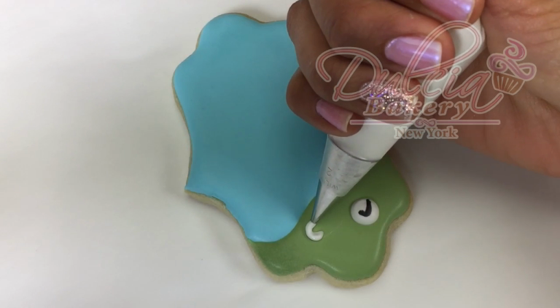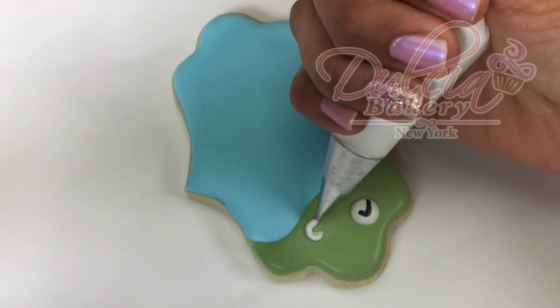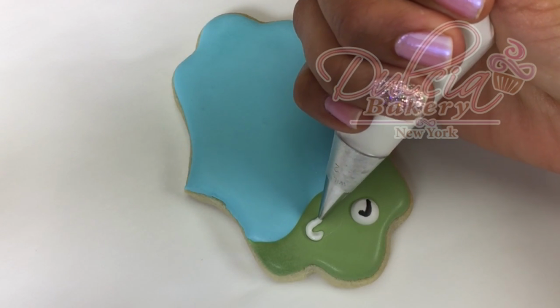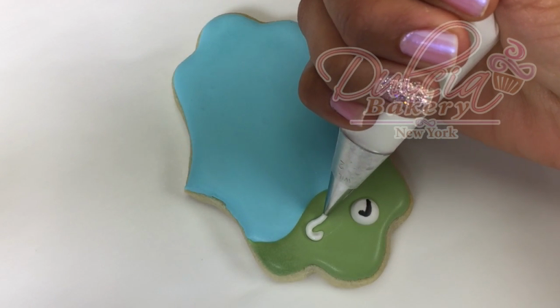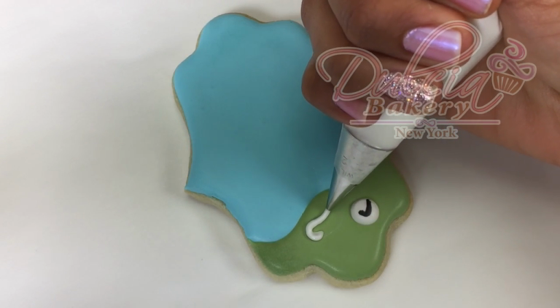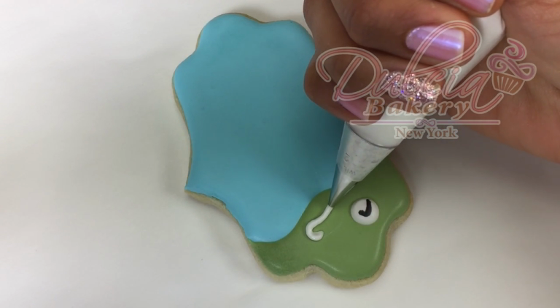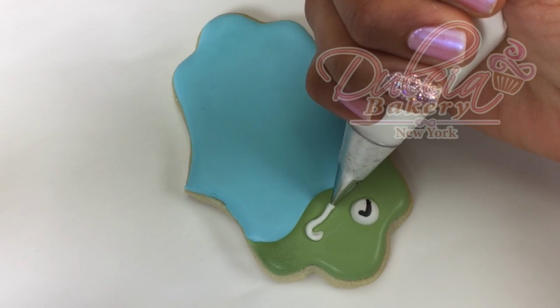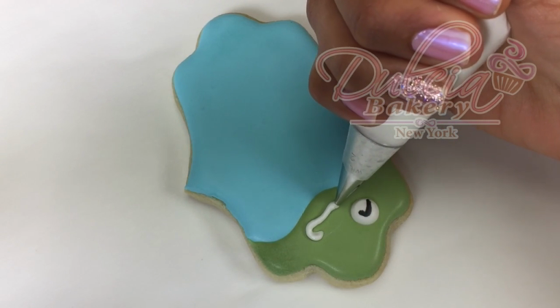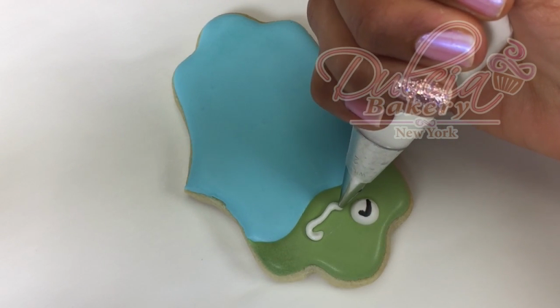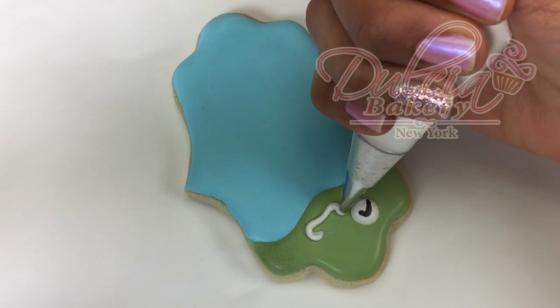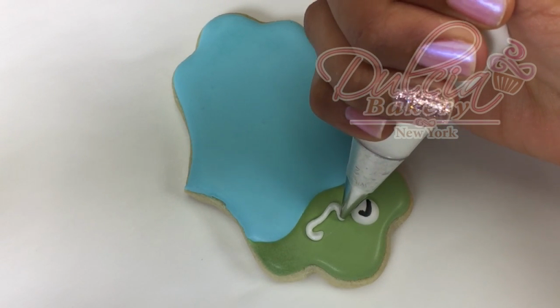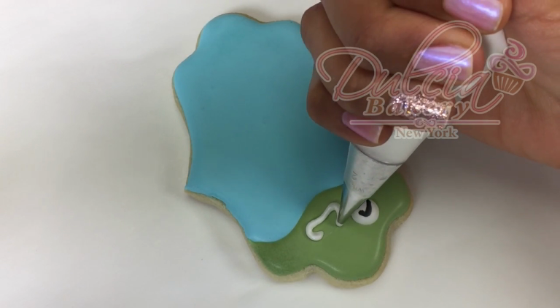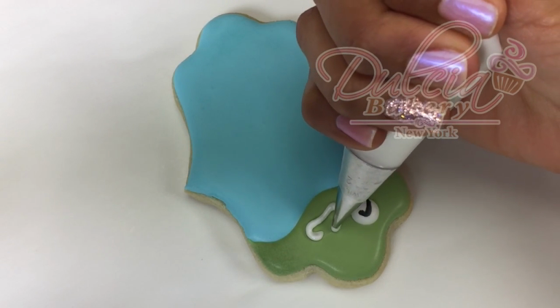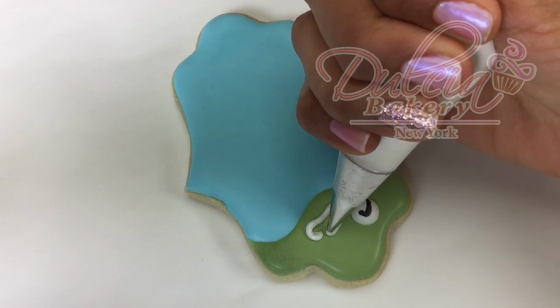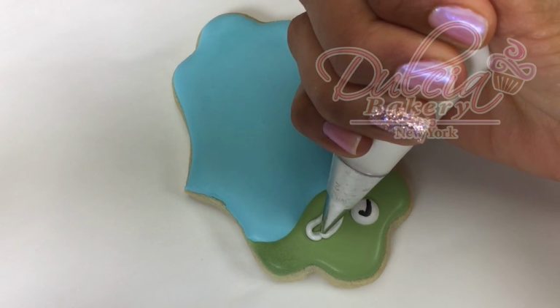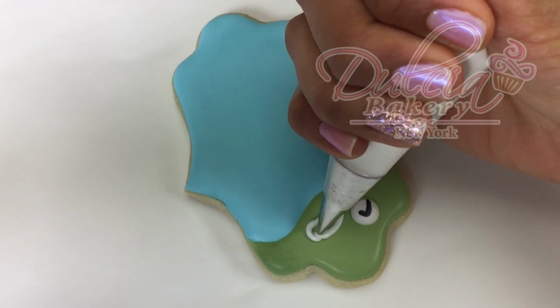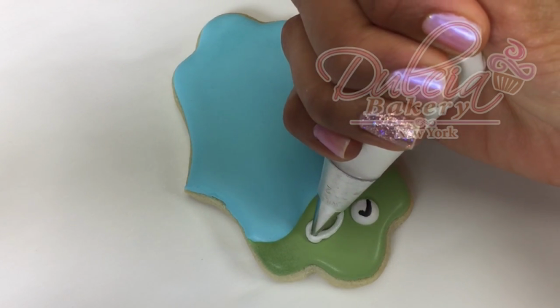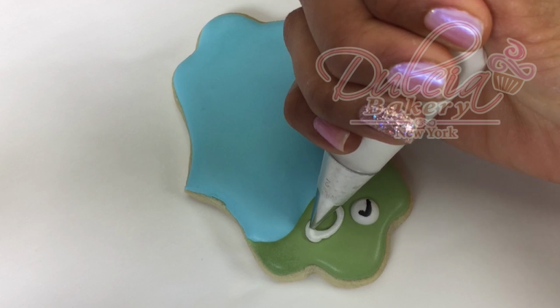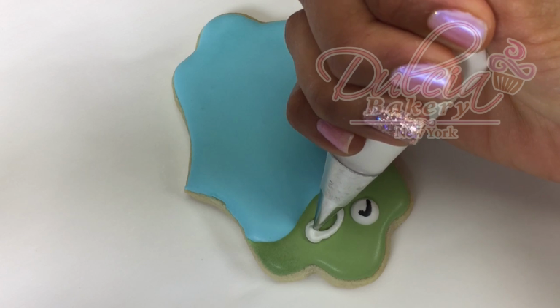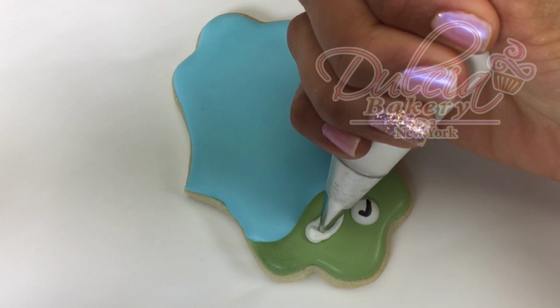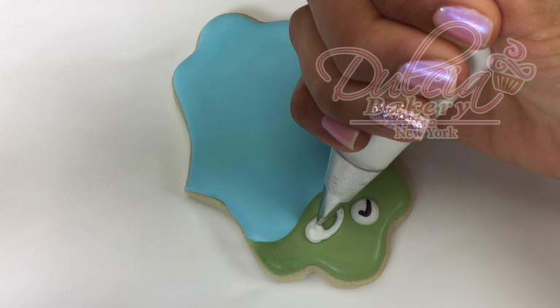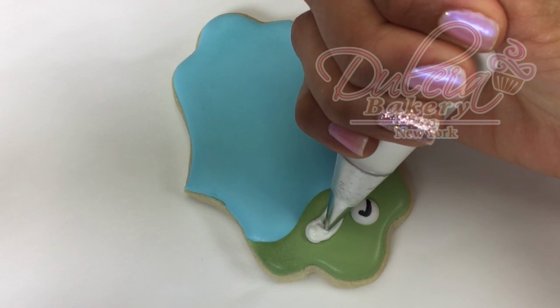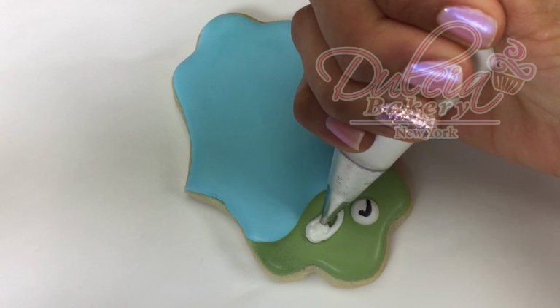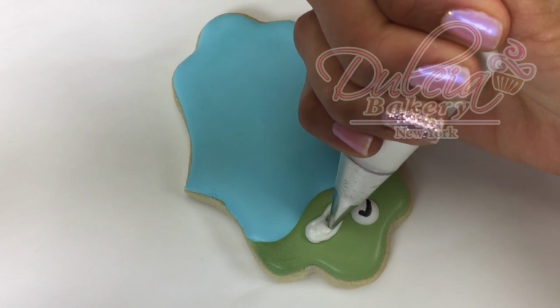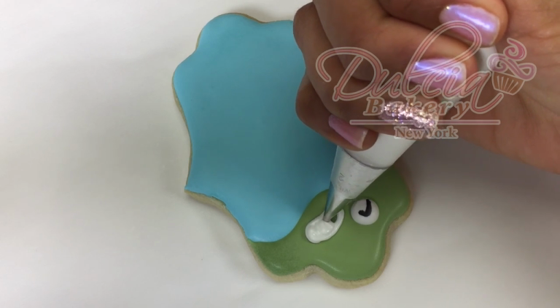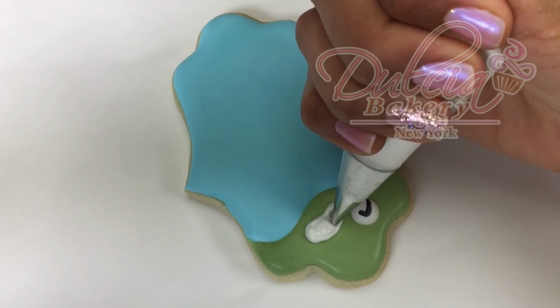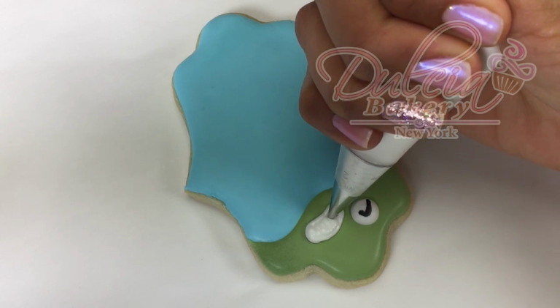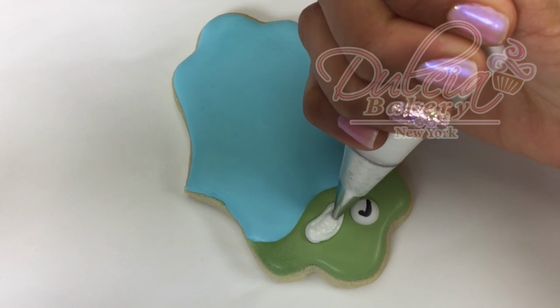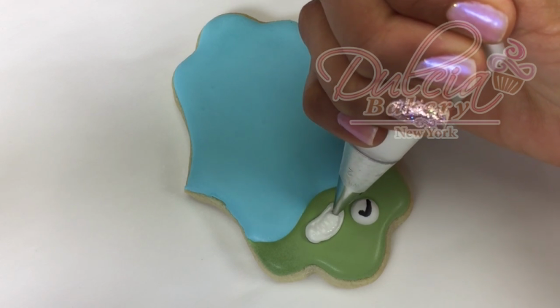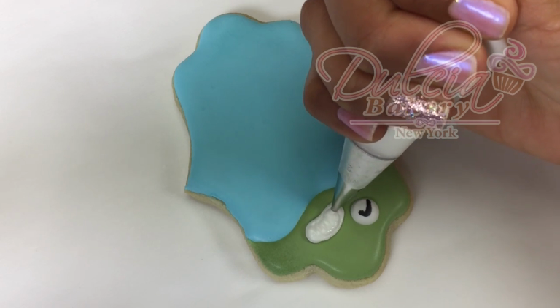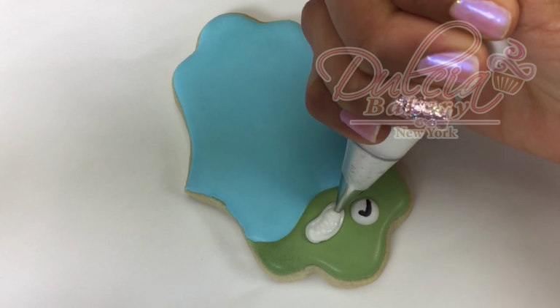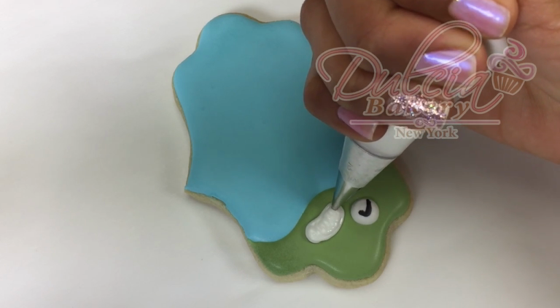Once the cookie is completely dry, you're gonna pipe the golf stick using medium icing and a number 2 tip.